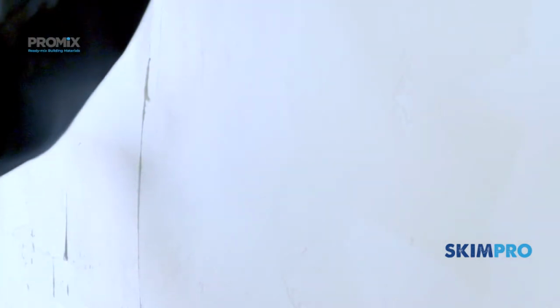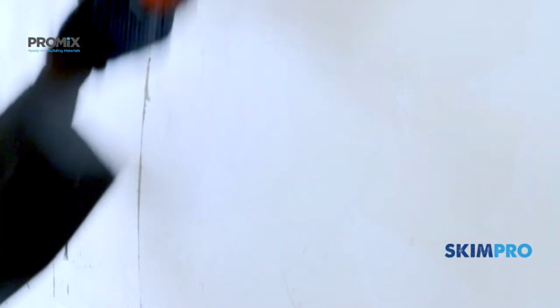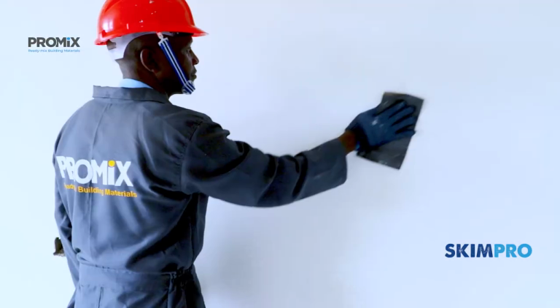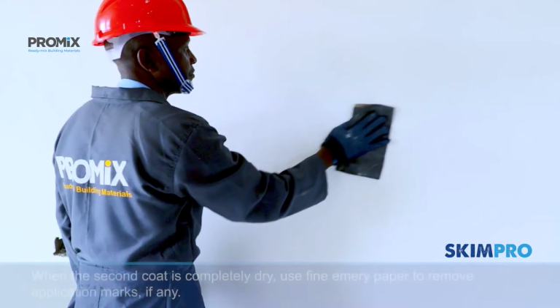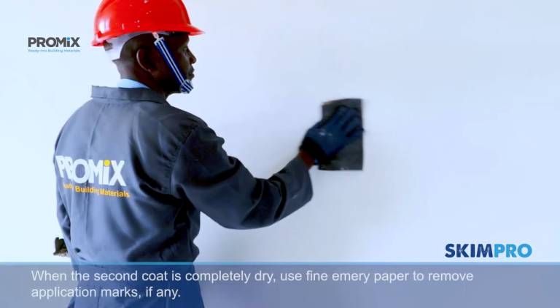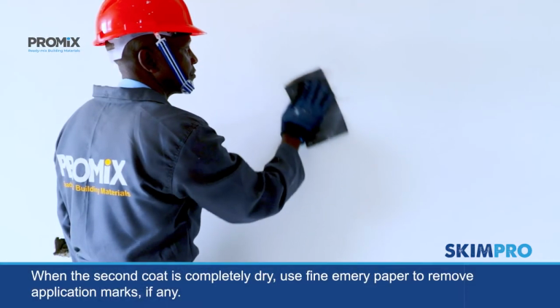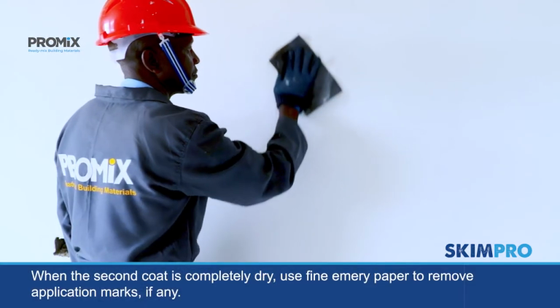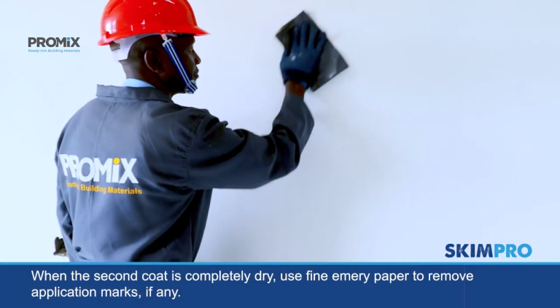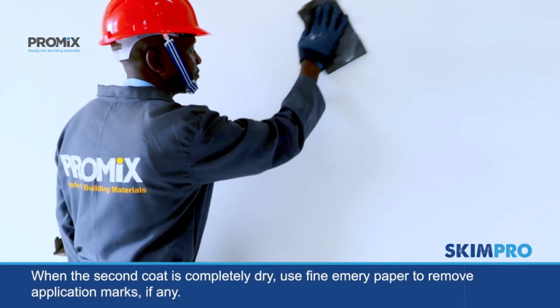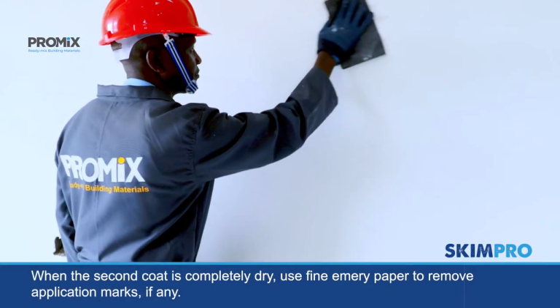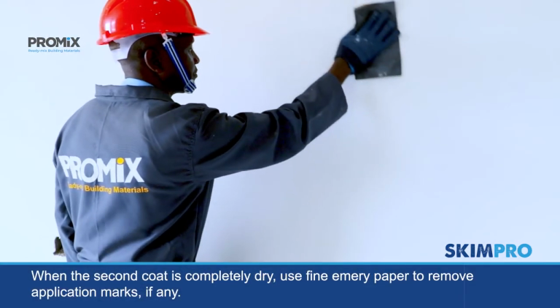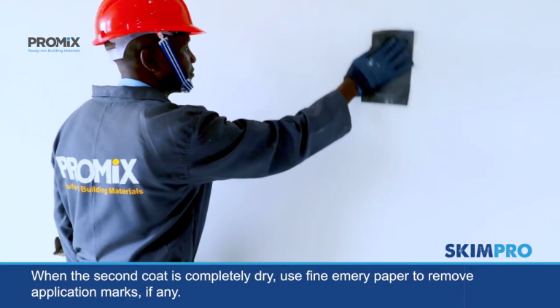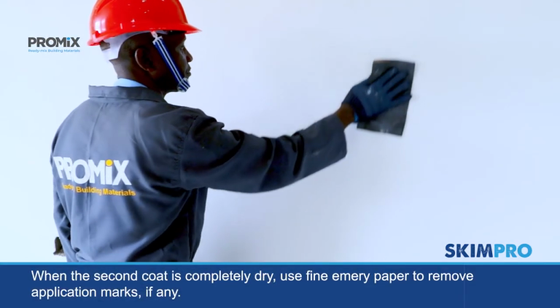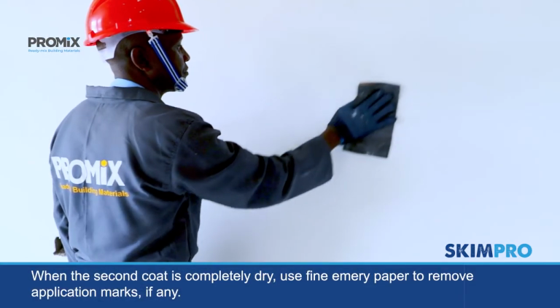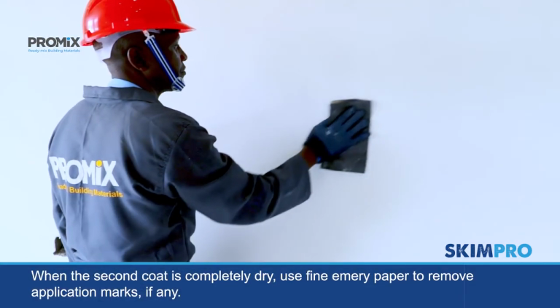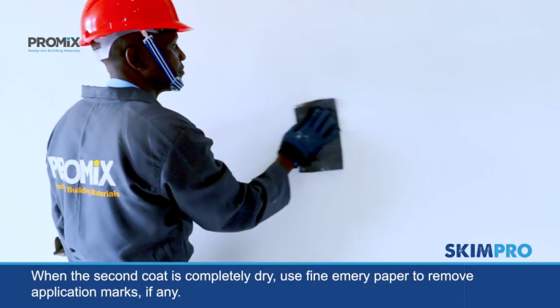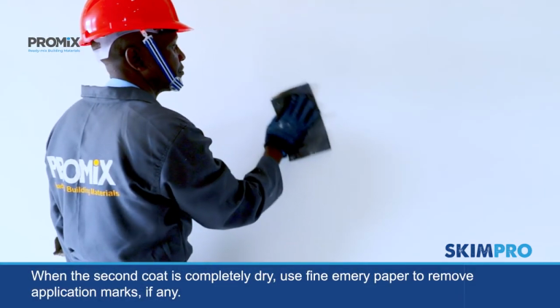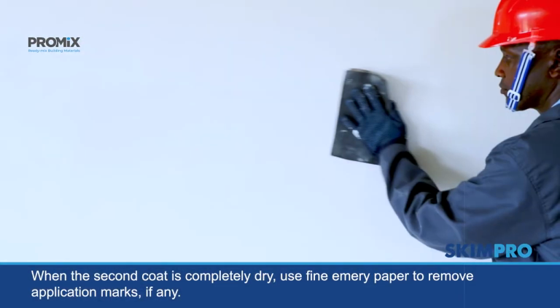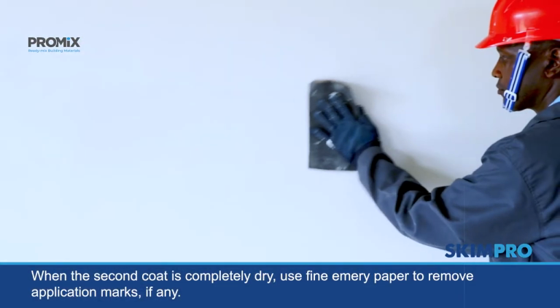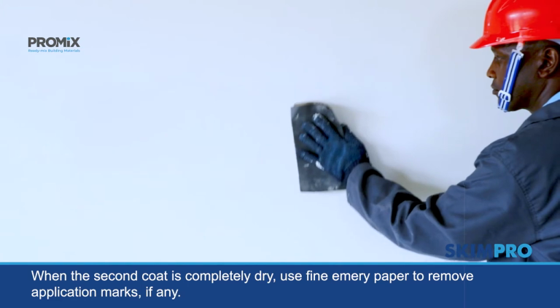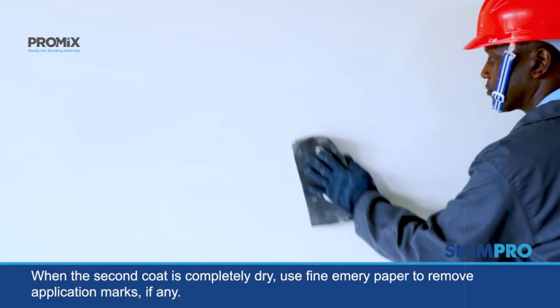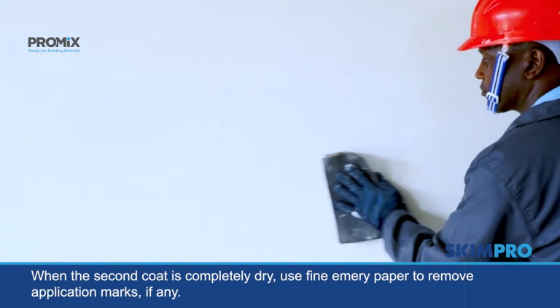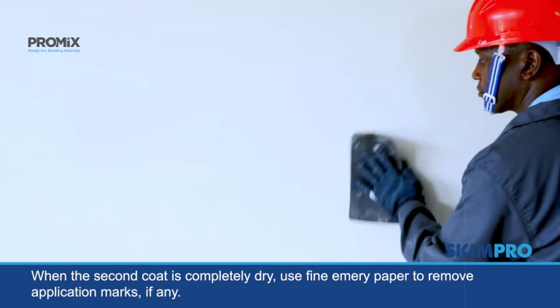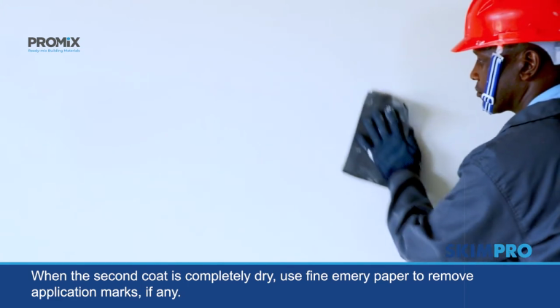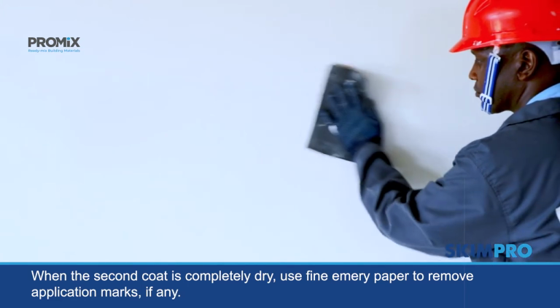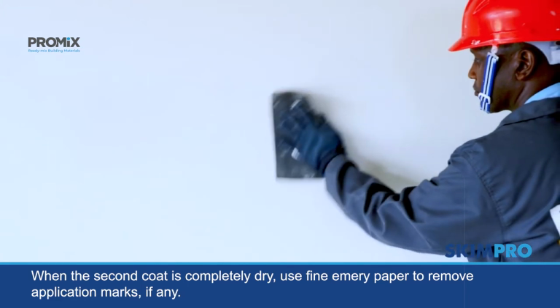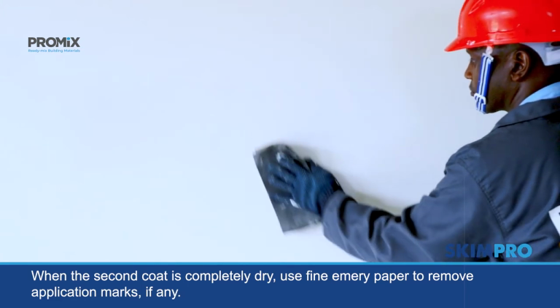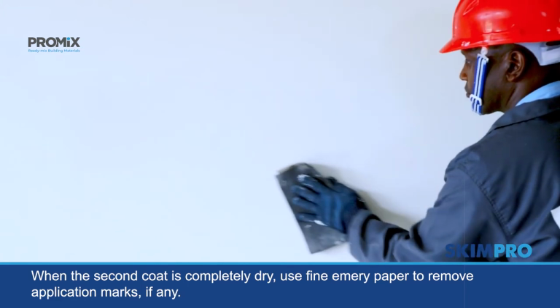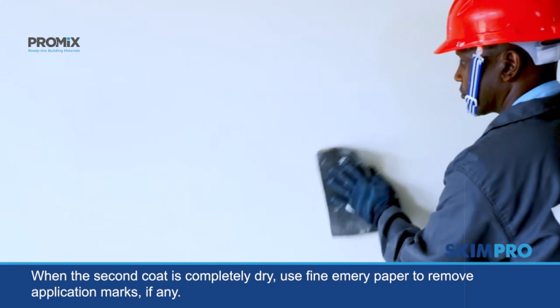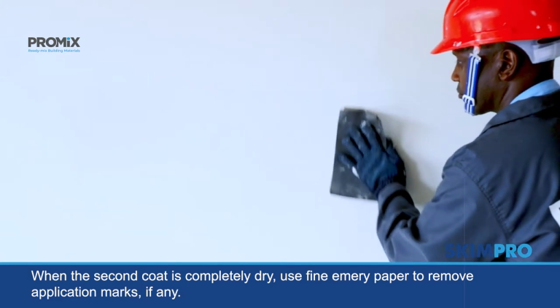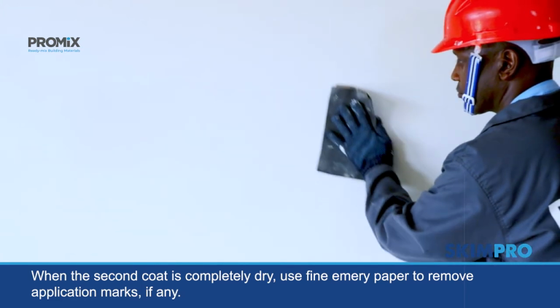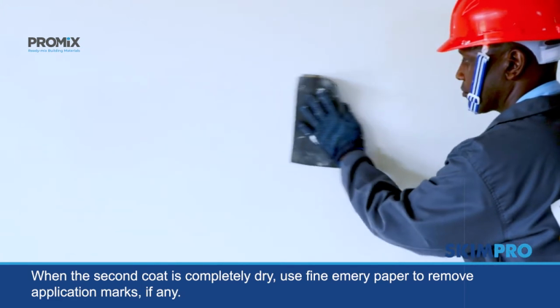When the second coat is completely dry, use fine emery paper to remove application marks, if any.